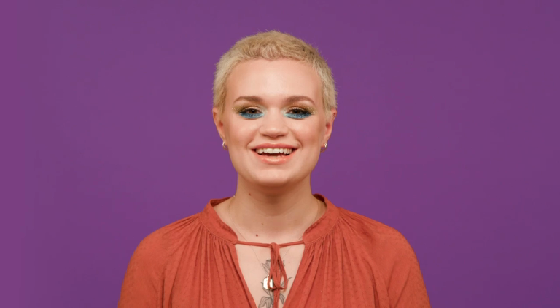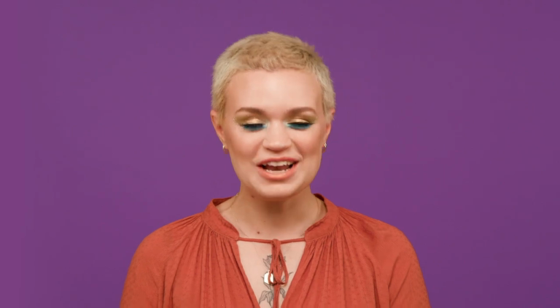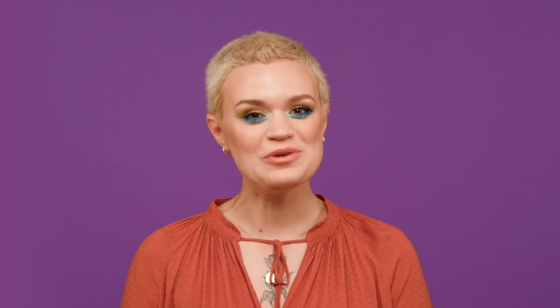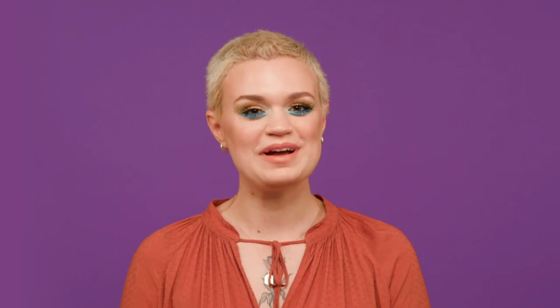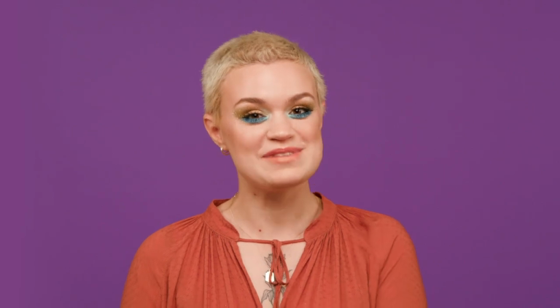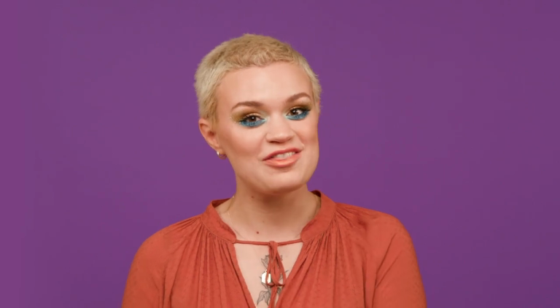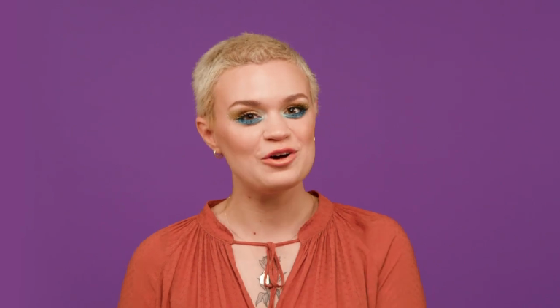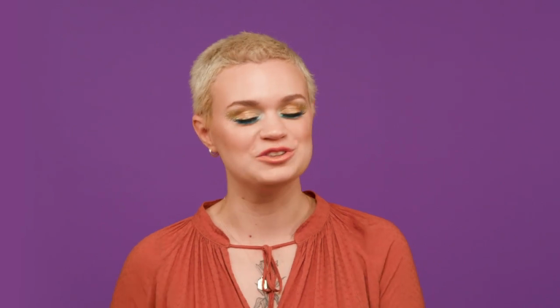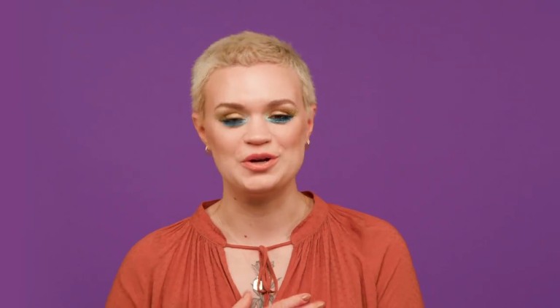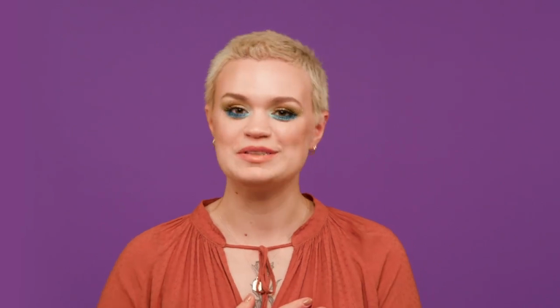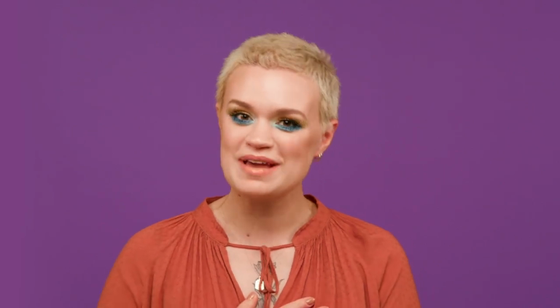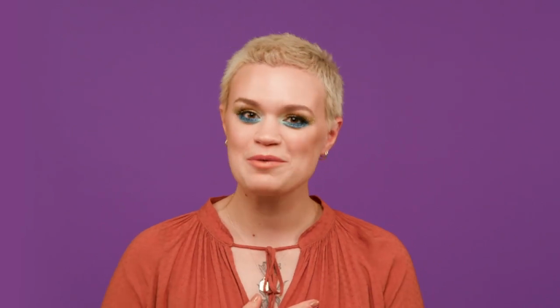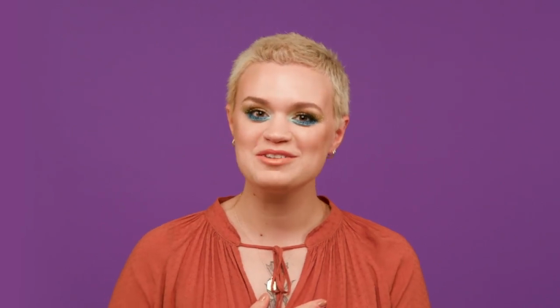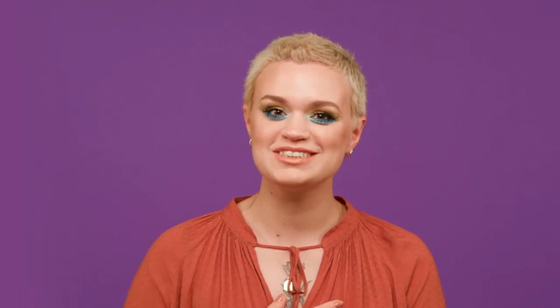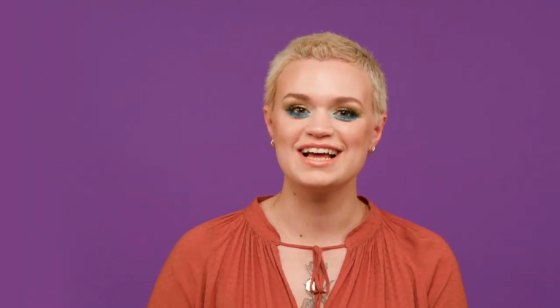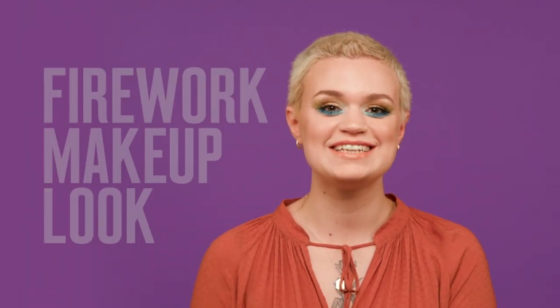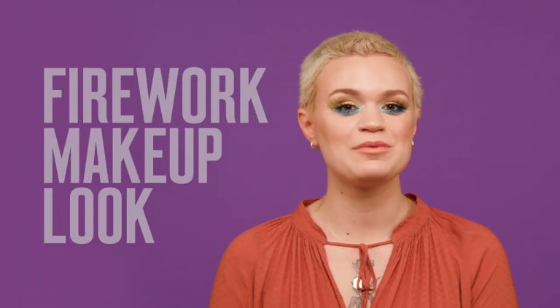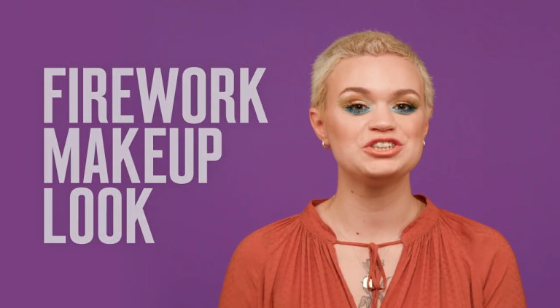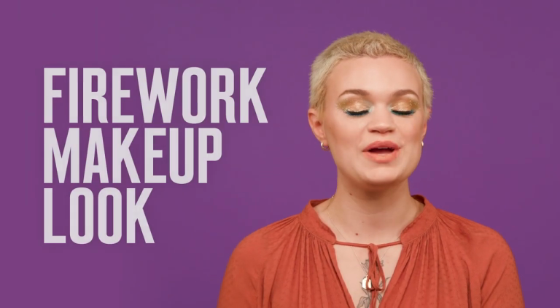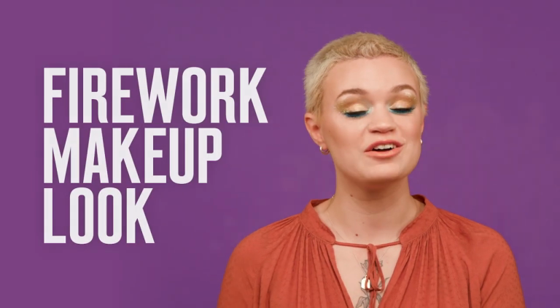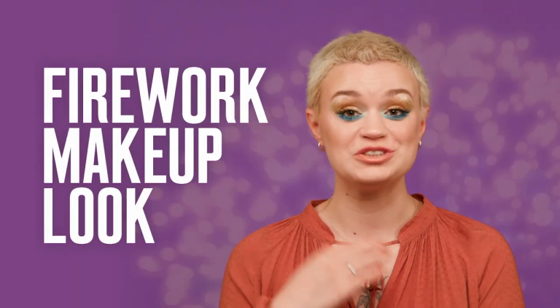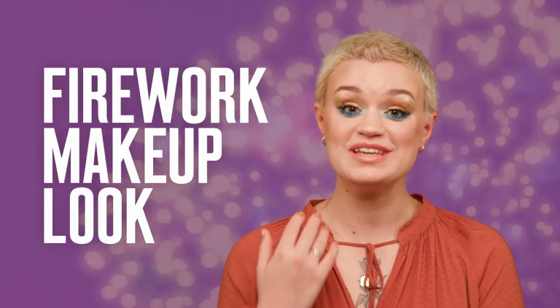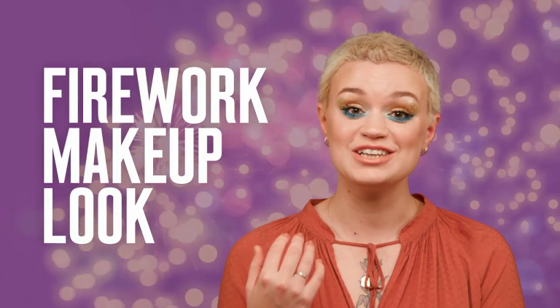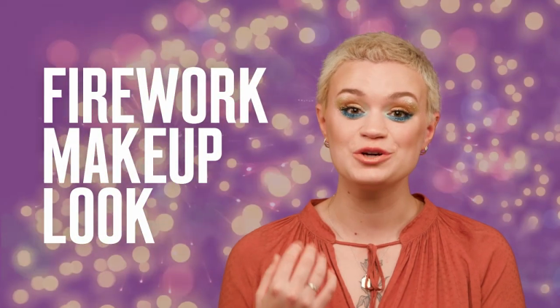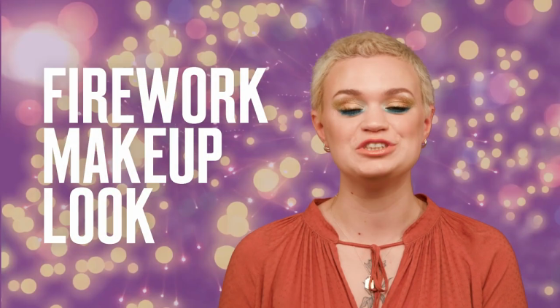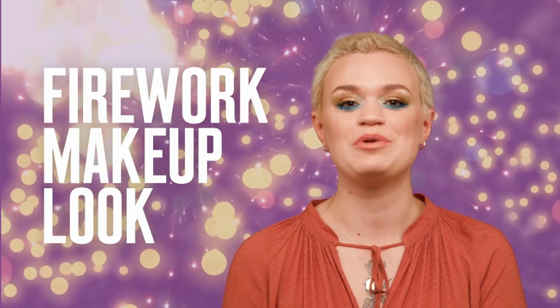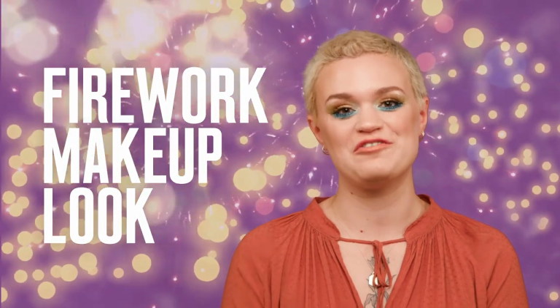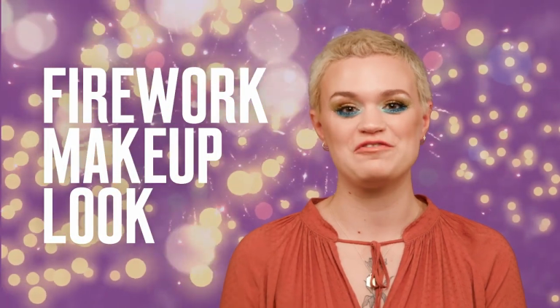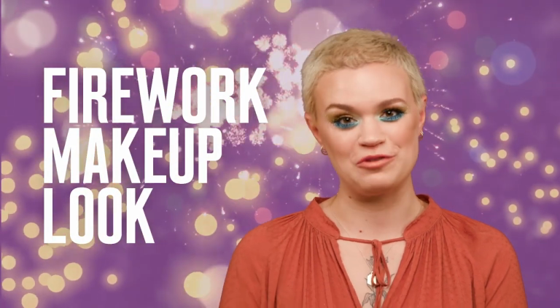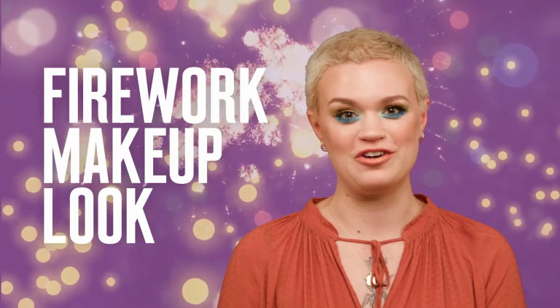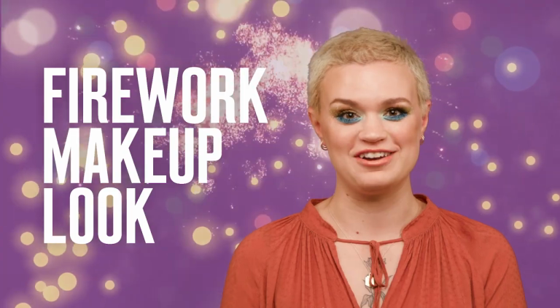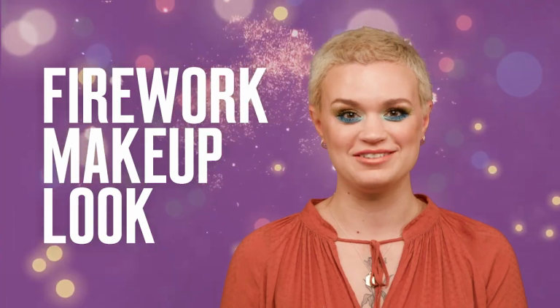Hello, my name's Heather, also known as Makeup Mouse, and today I'm going to show you how to do this look which is perfect for bonfire night.